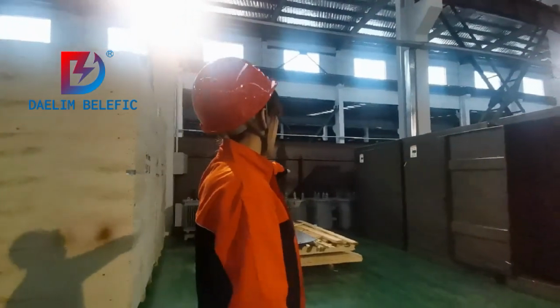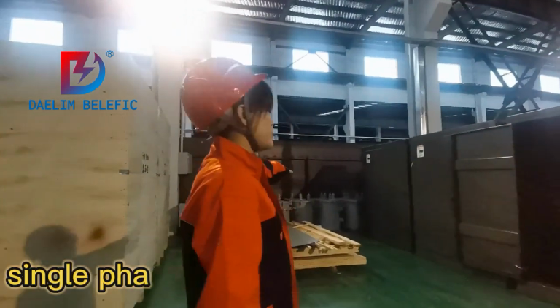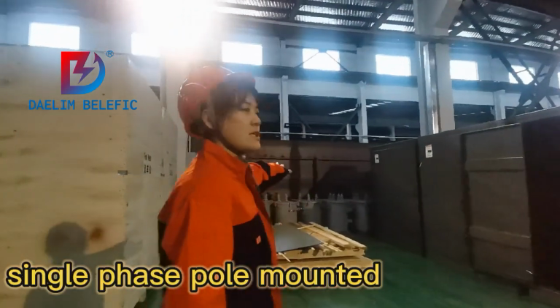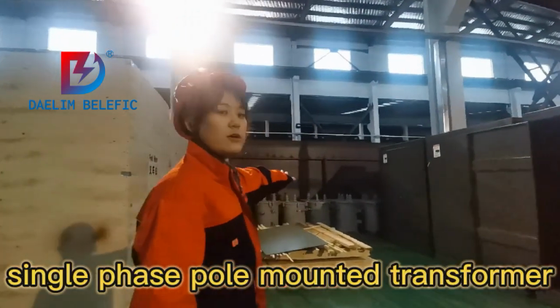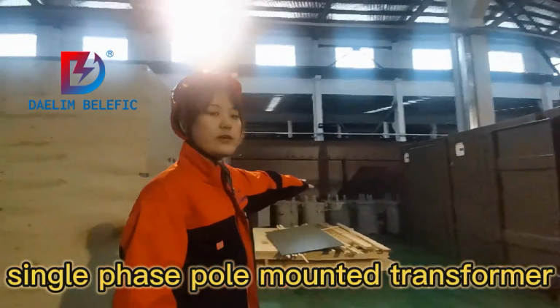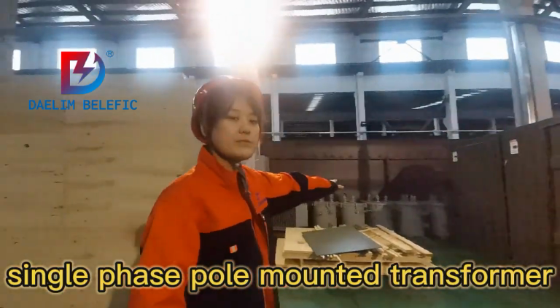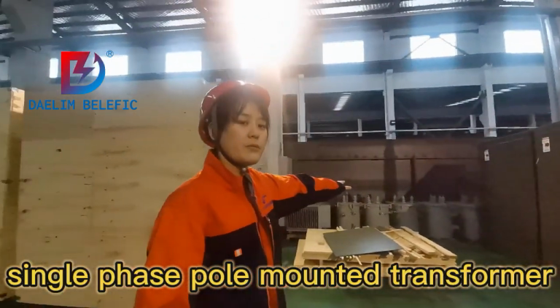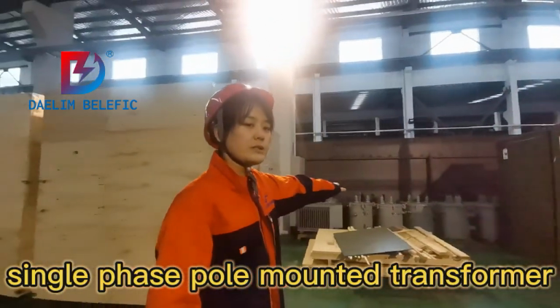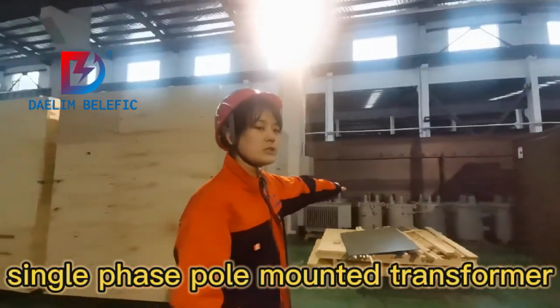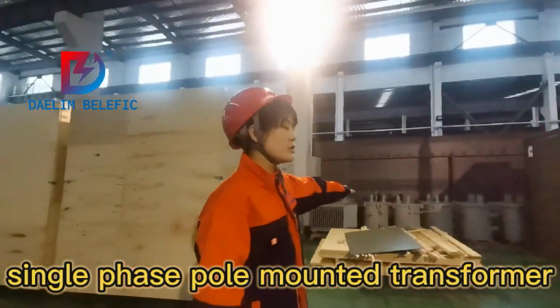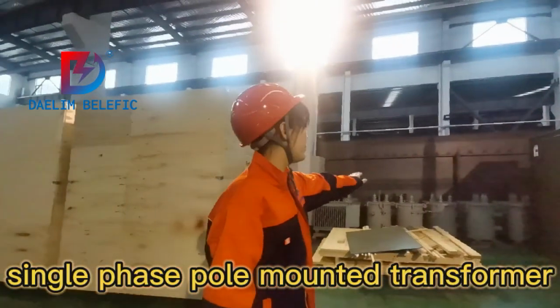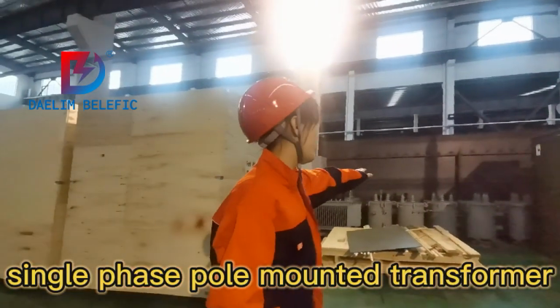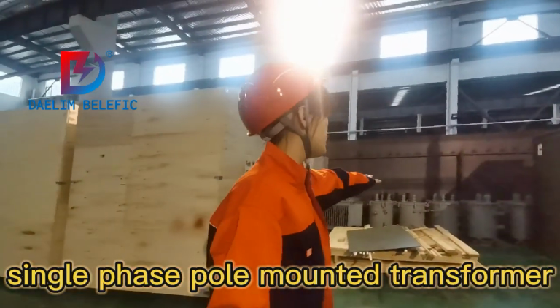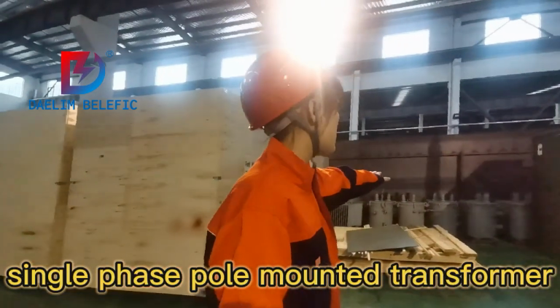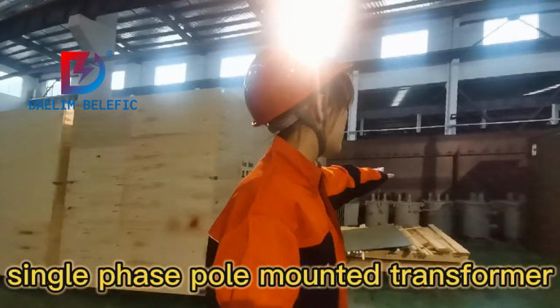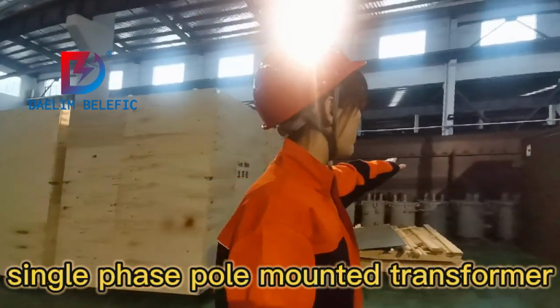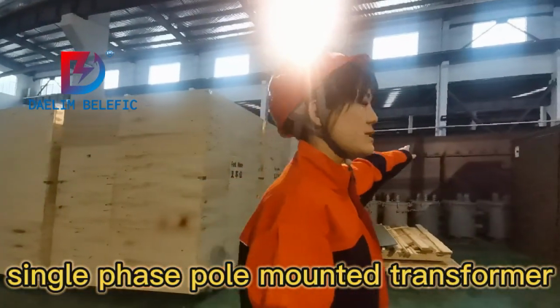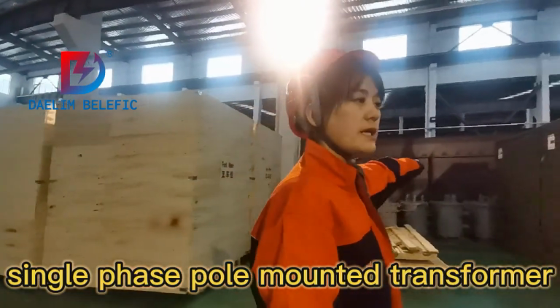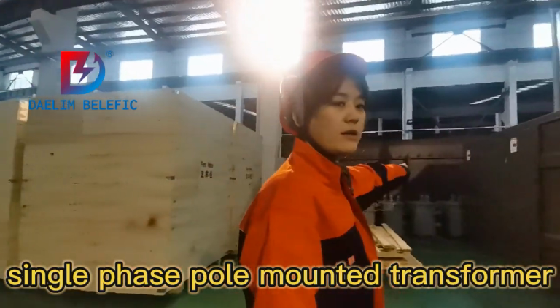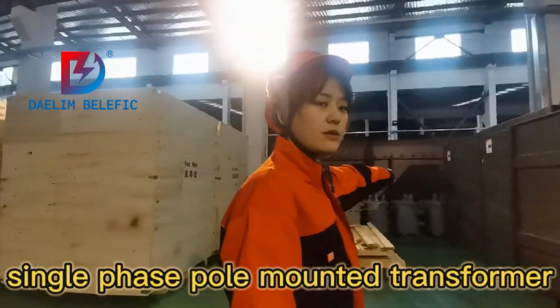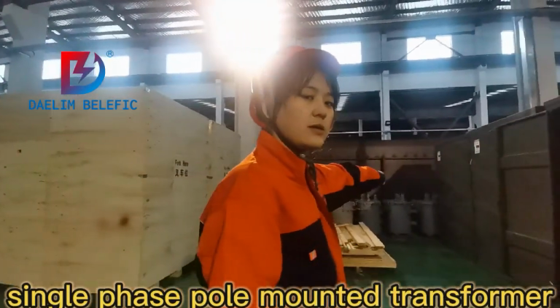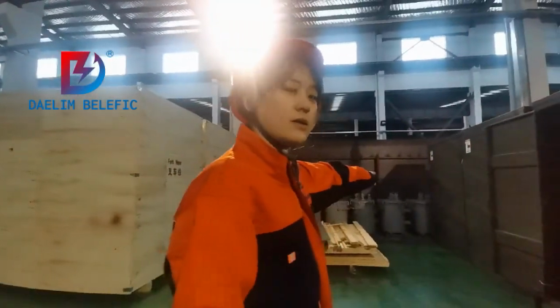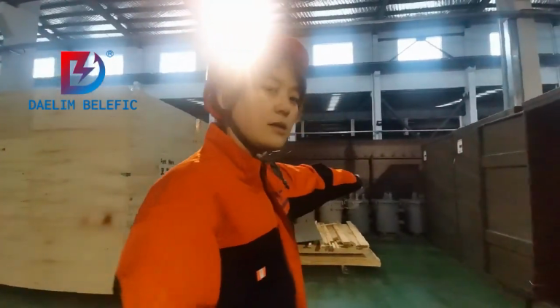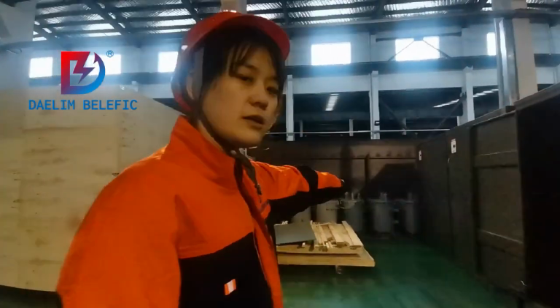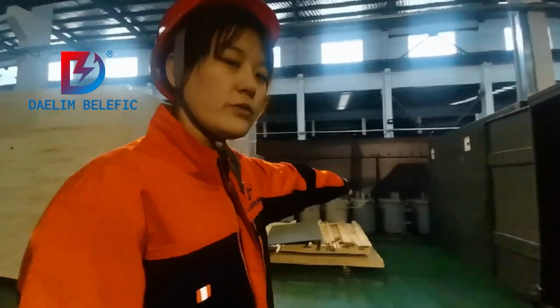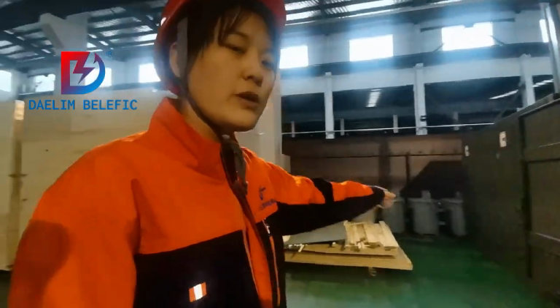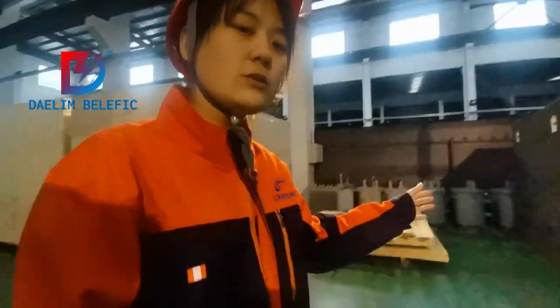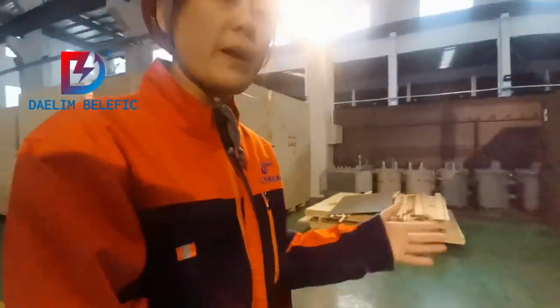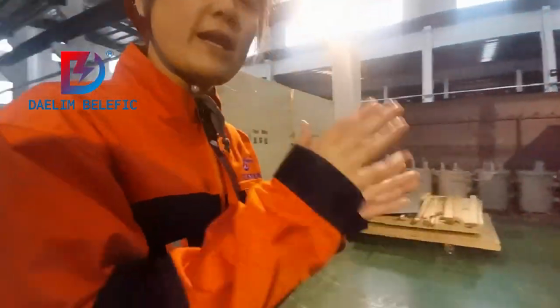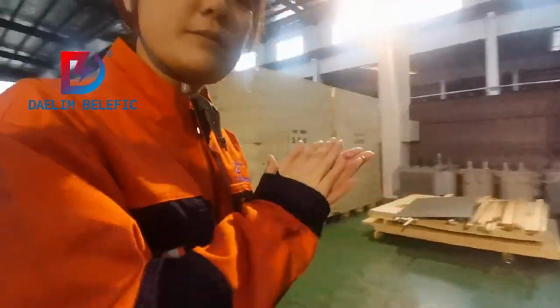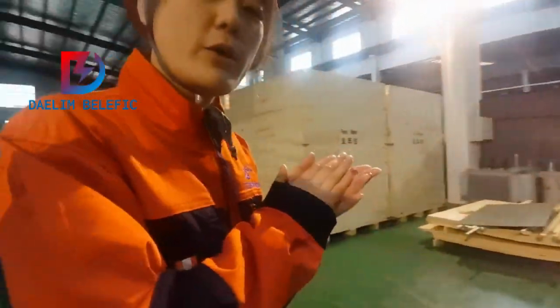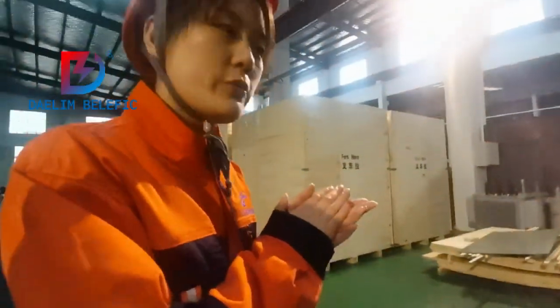We have single-phase pad-mounted transformer there. If you want to buy, let me know.